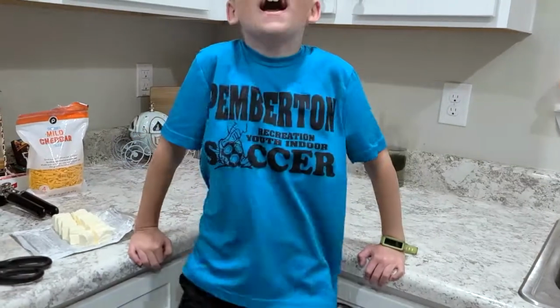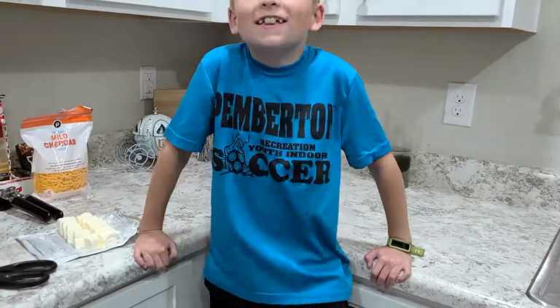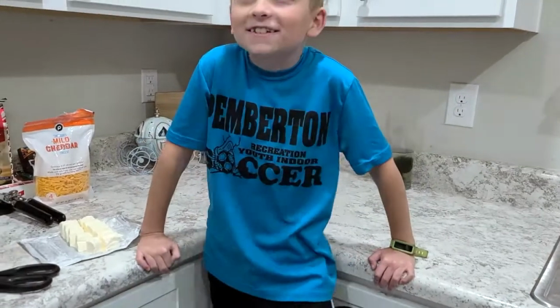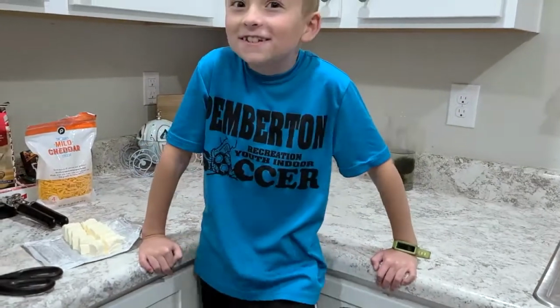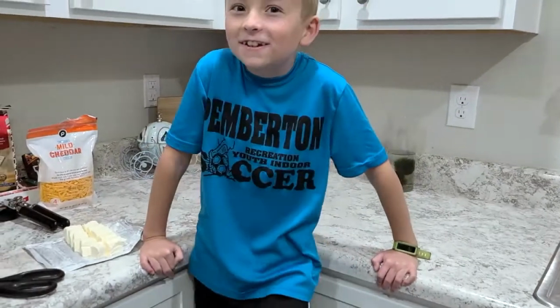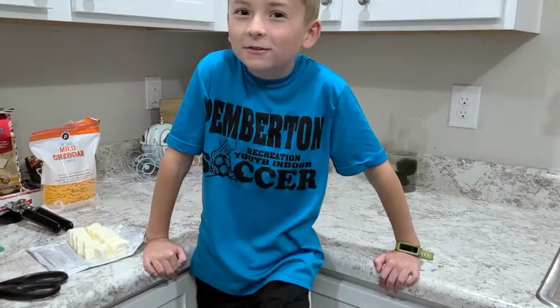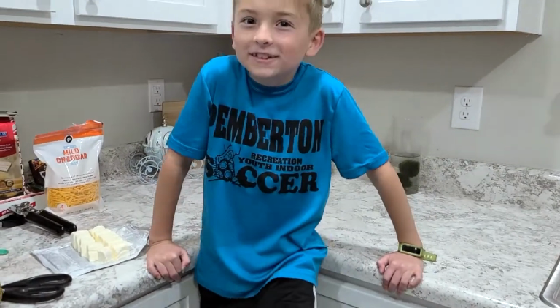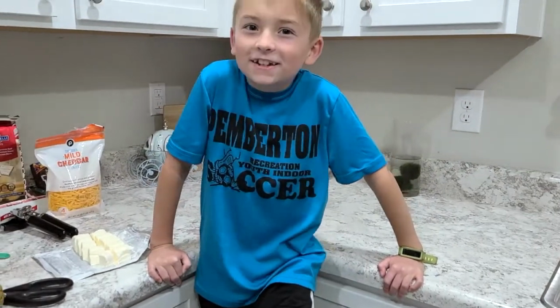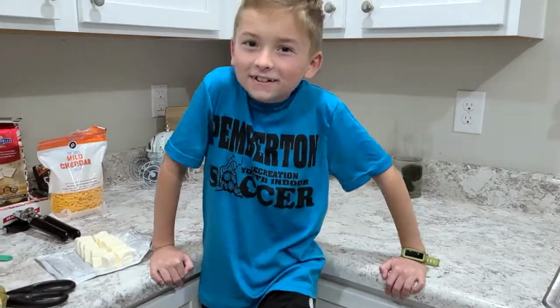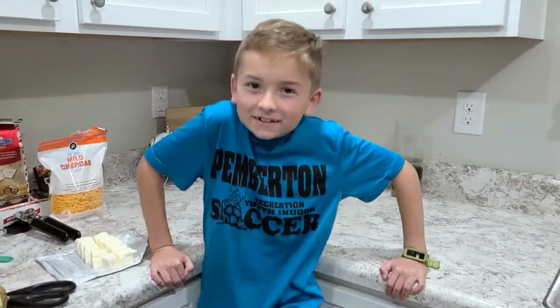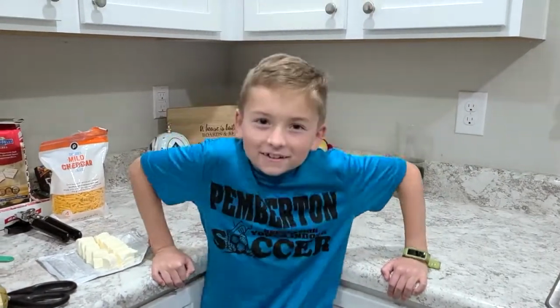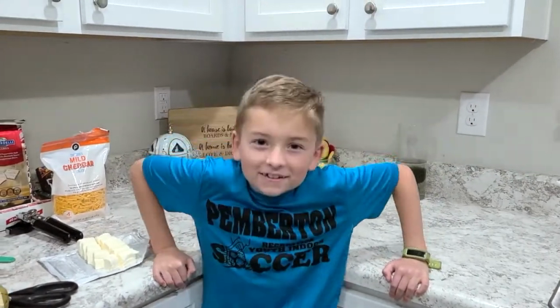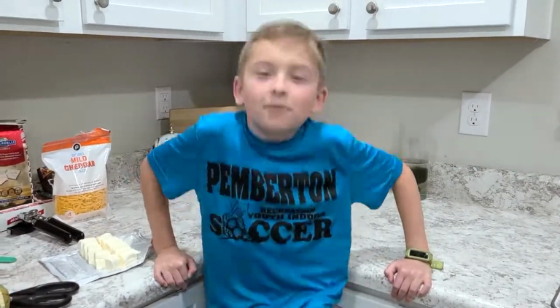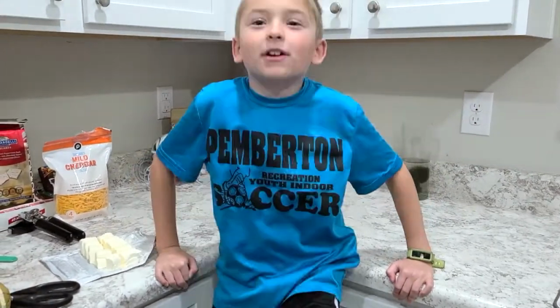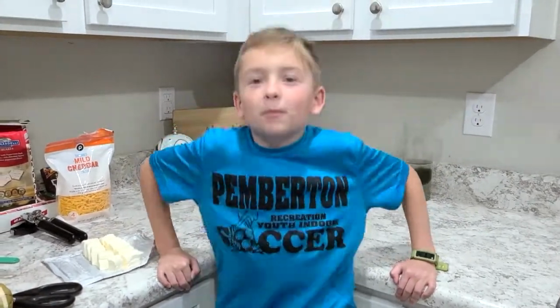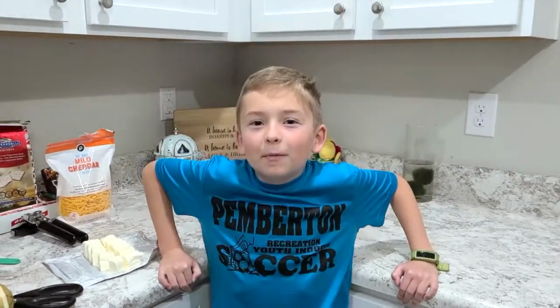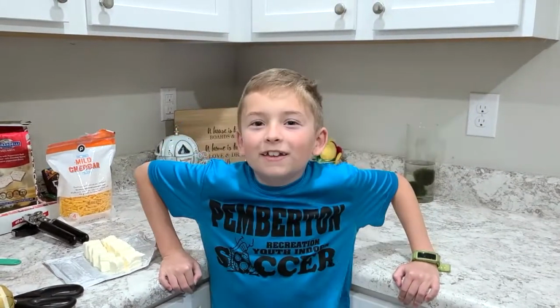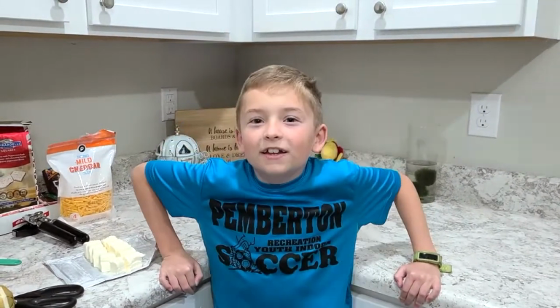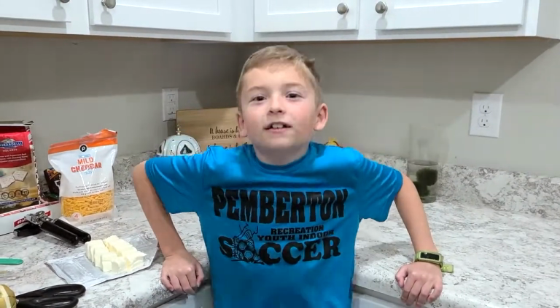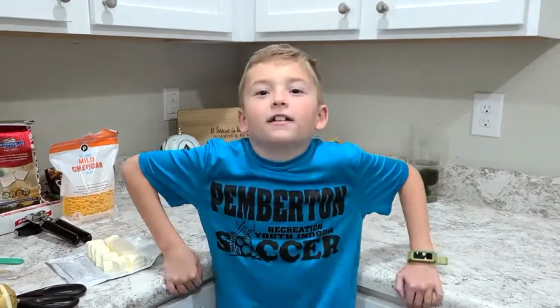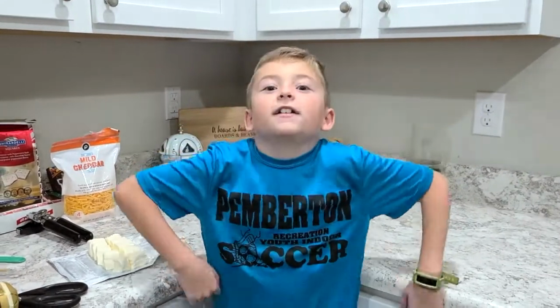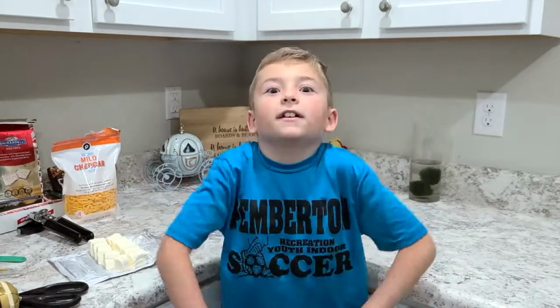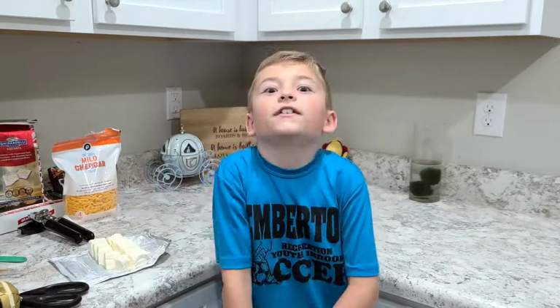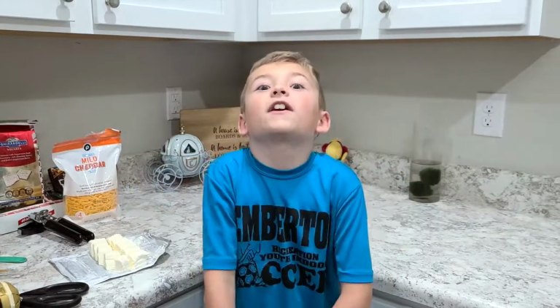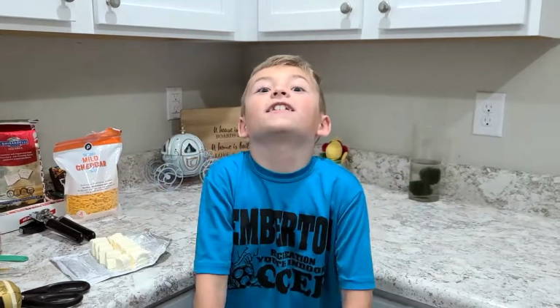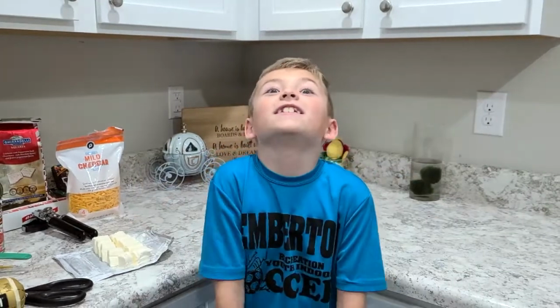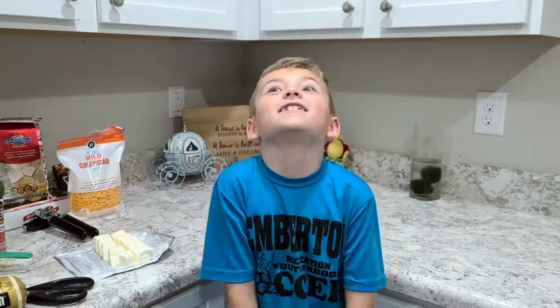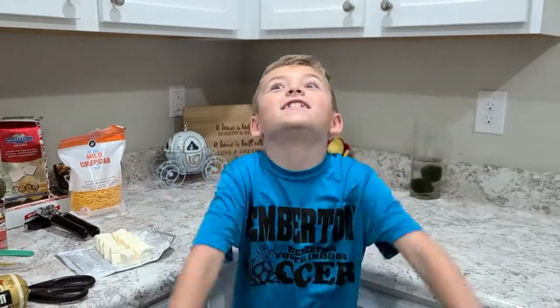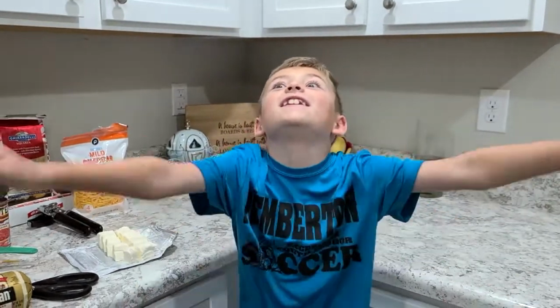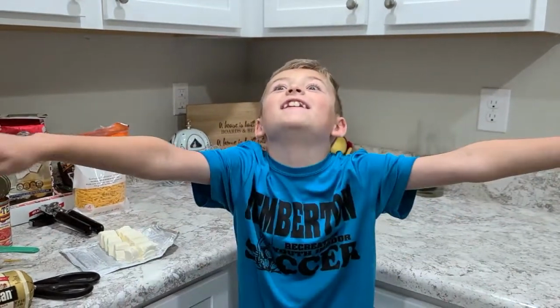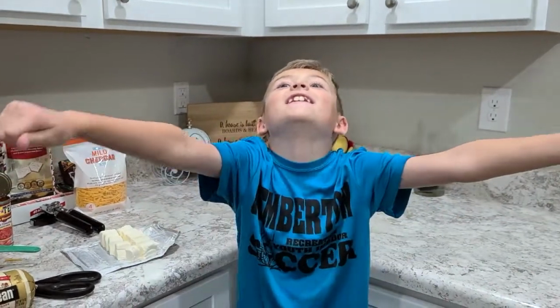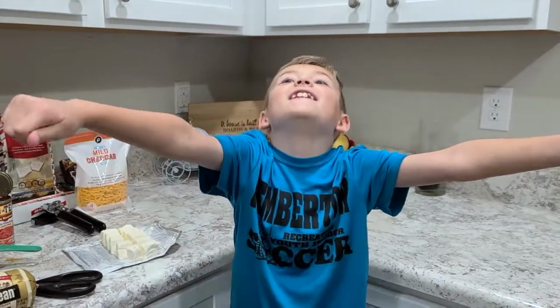It's Kenan with Kenan, and today we're going to be making Sausage Dip.